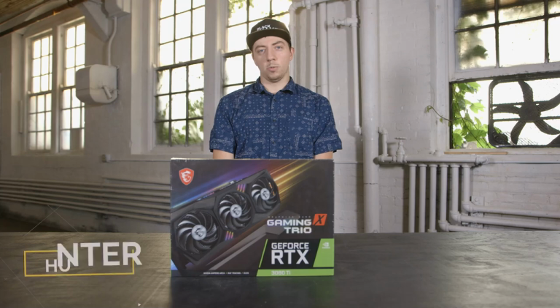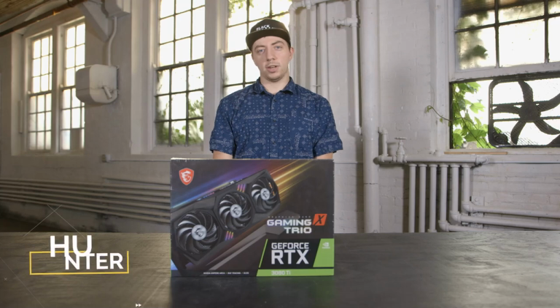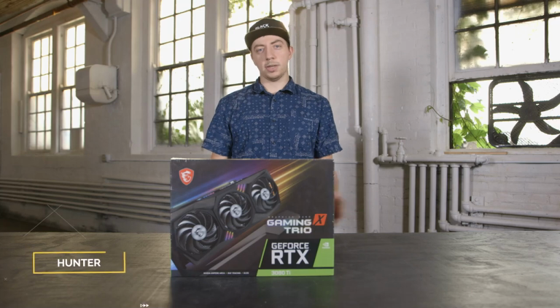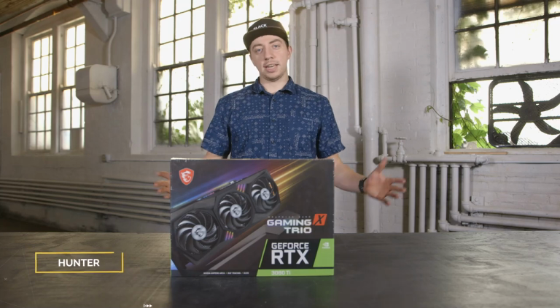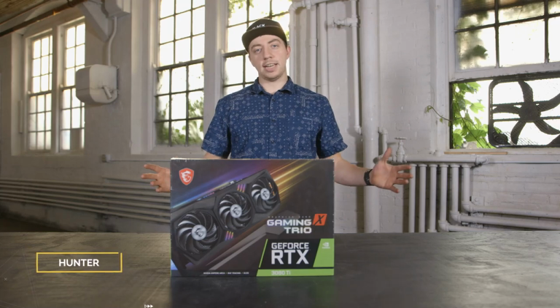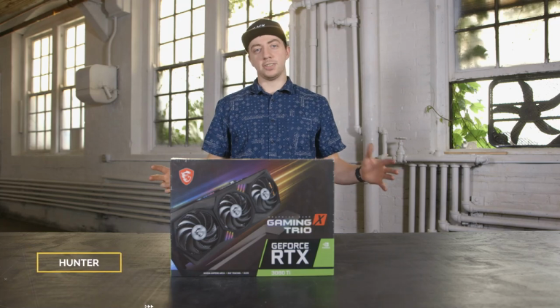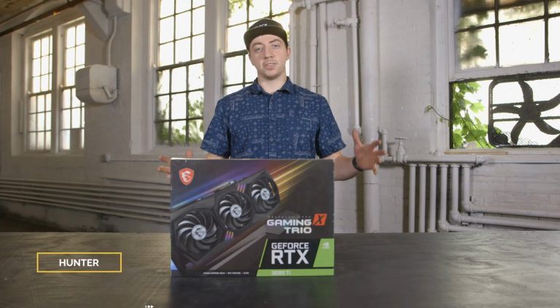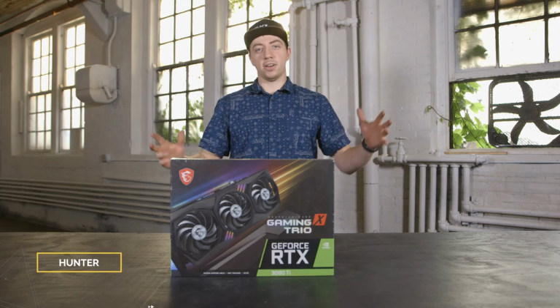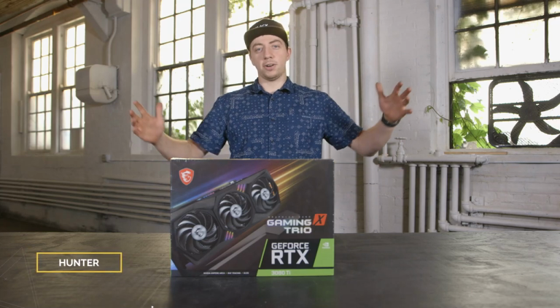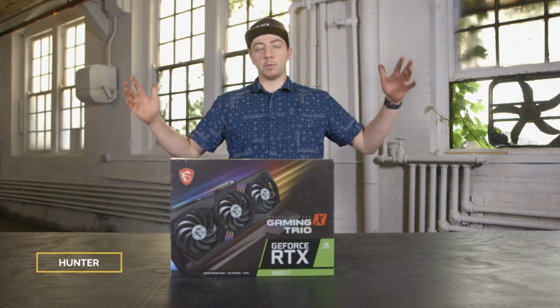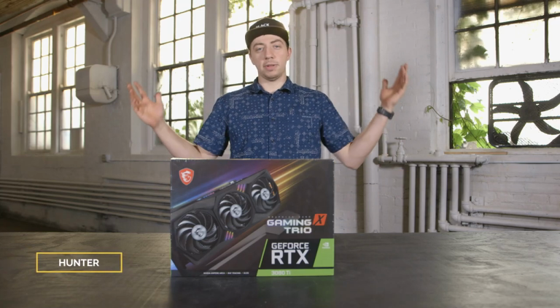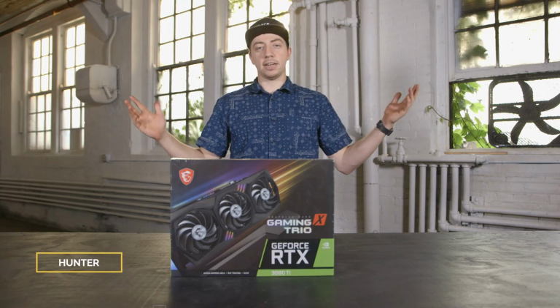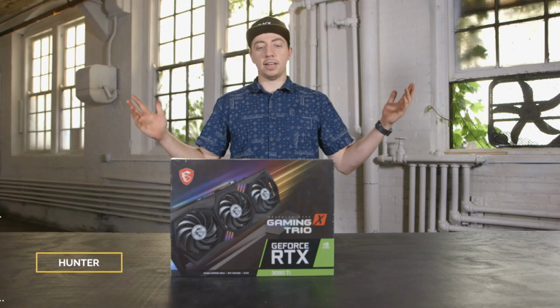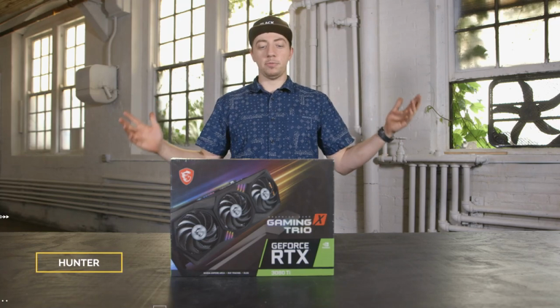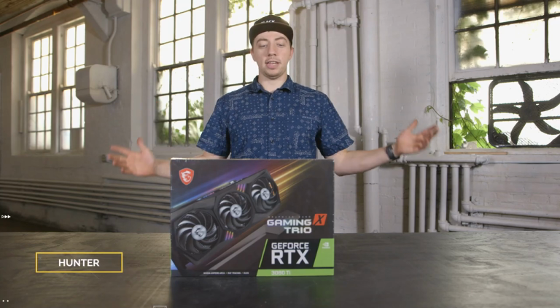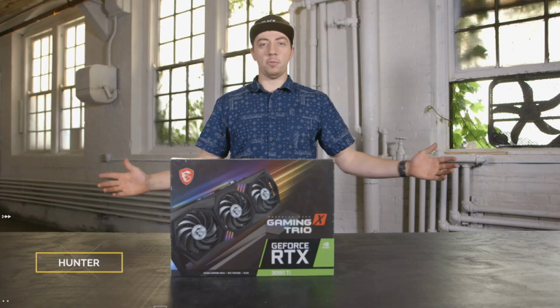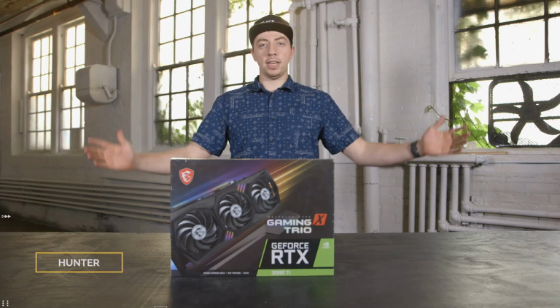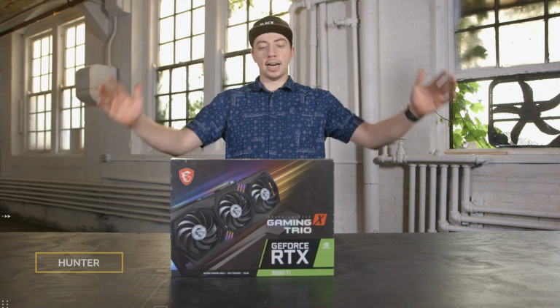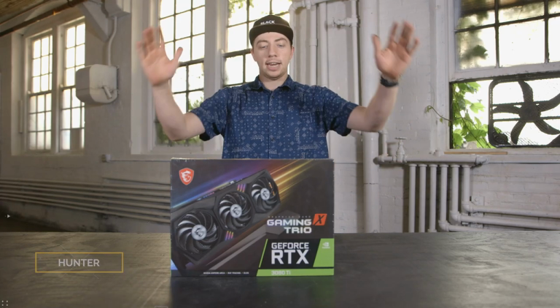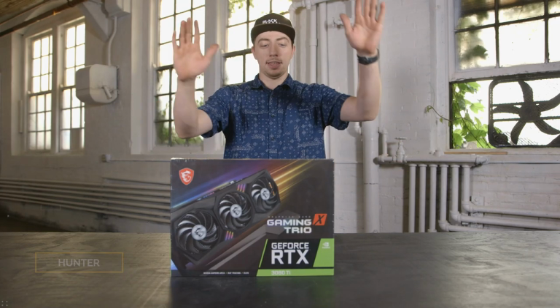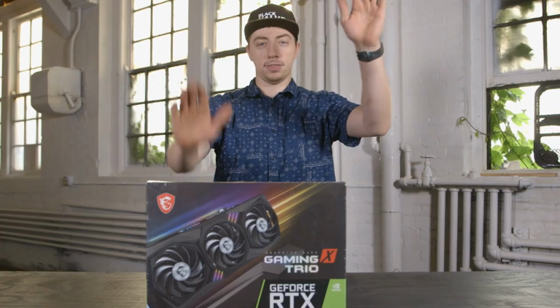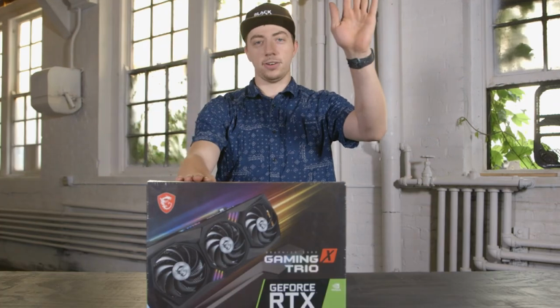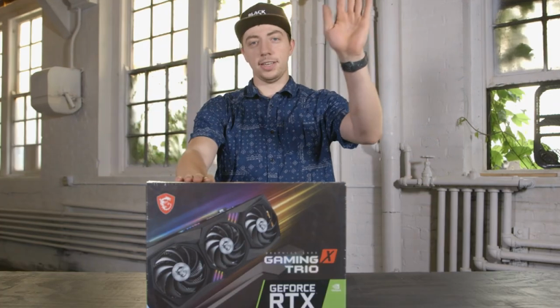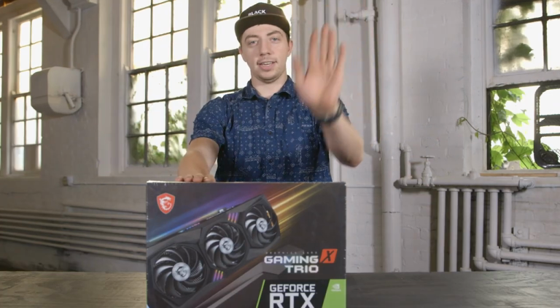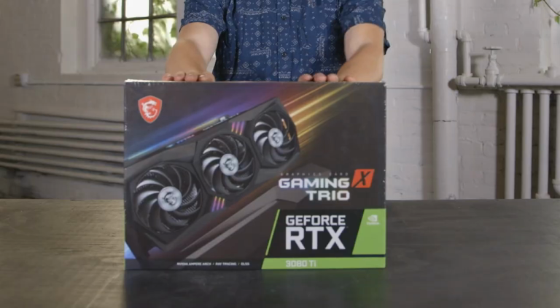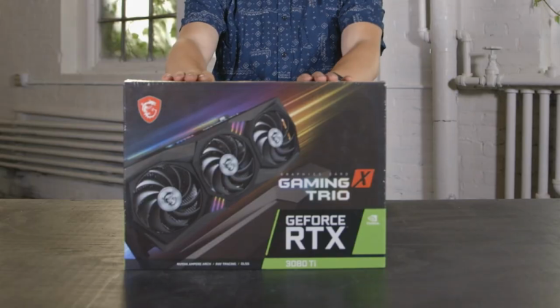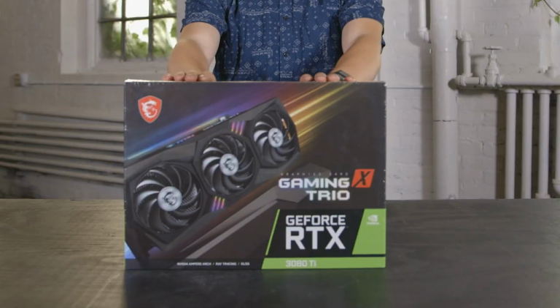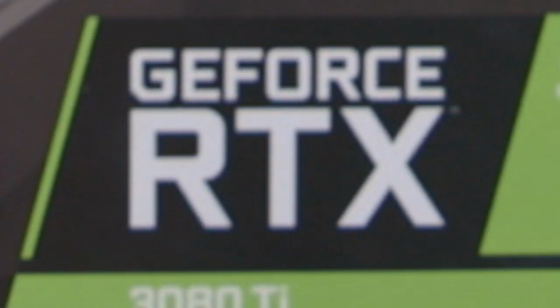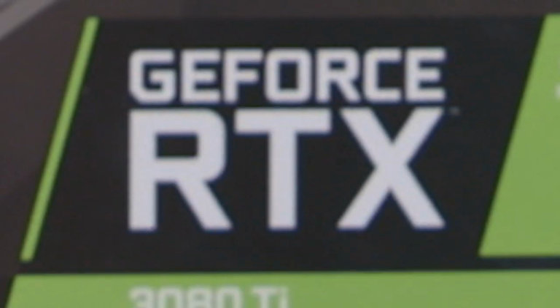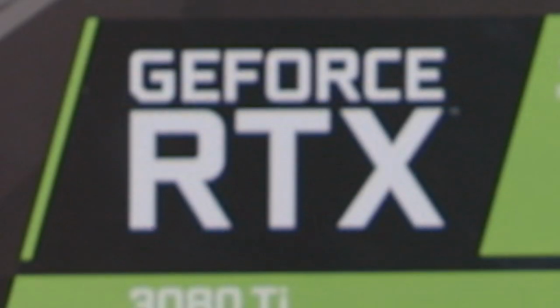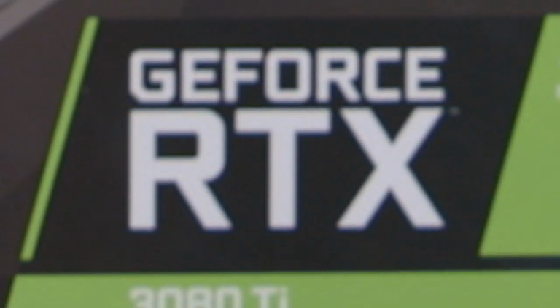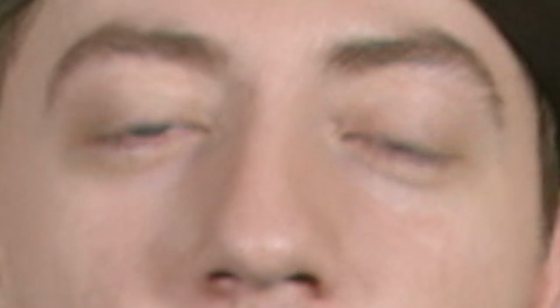What is up guys, this is Hunter from Black Valve Media, and we got a 3080 Ti.